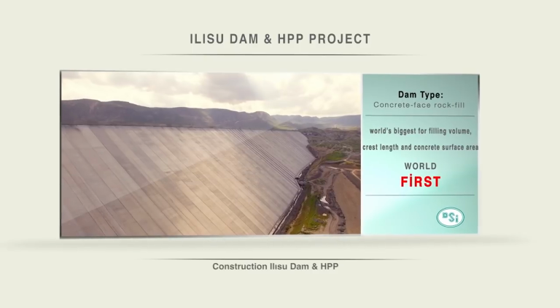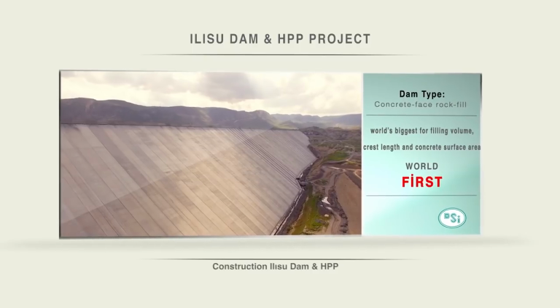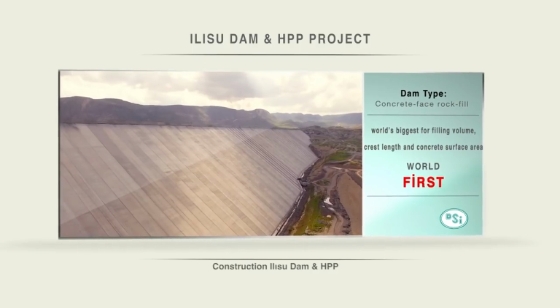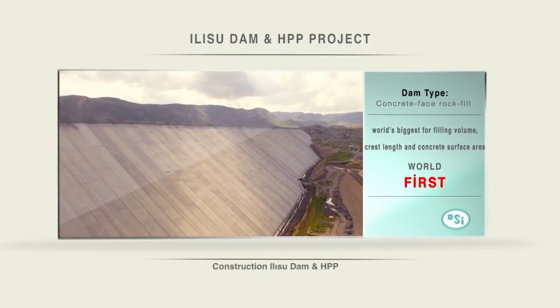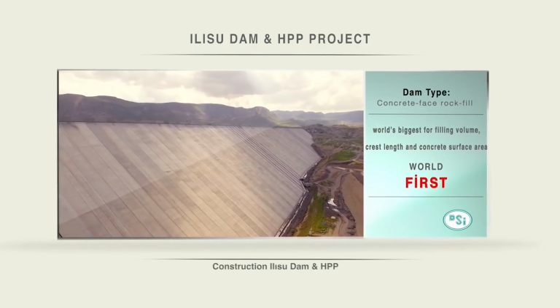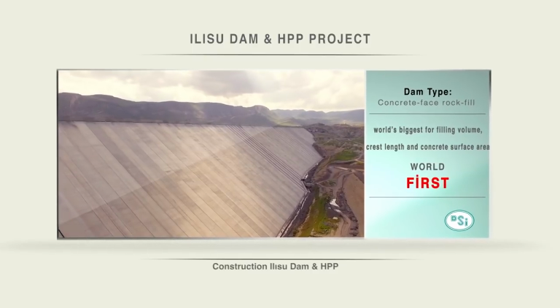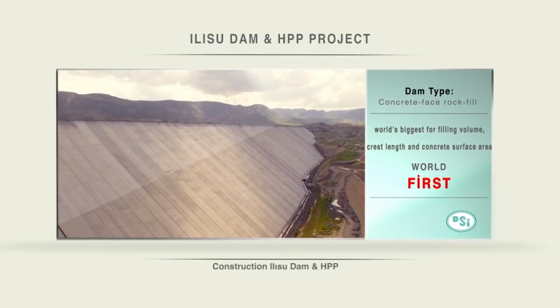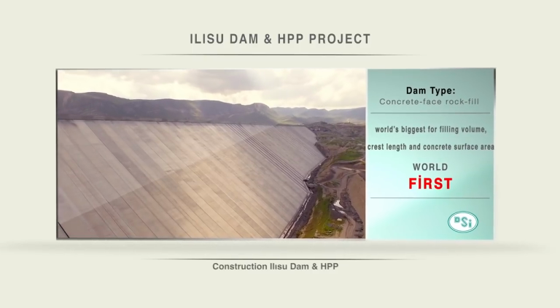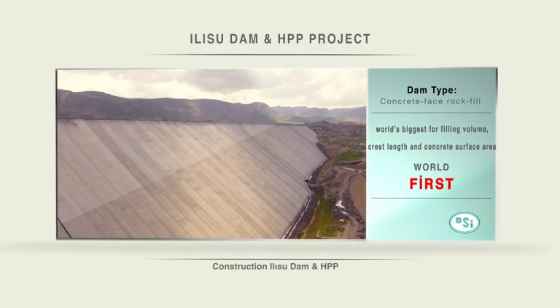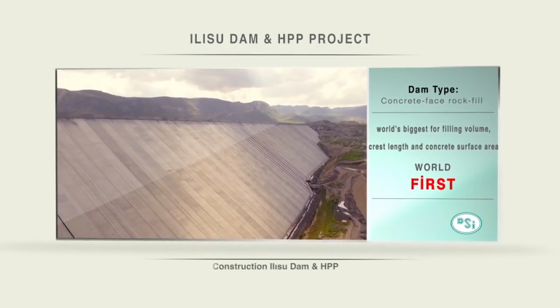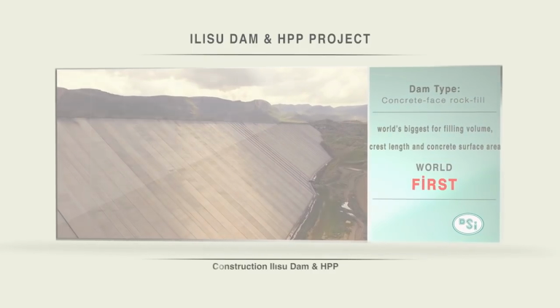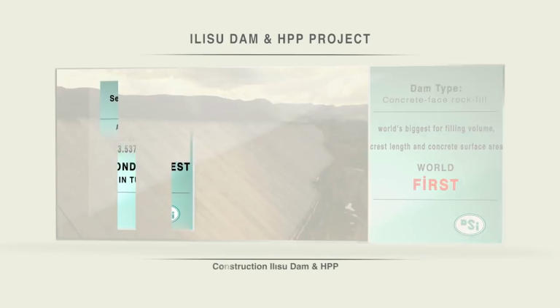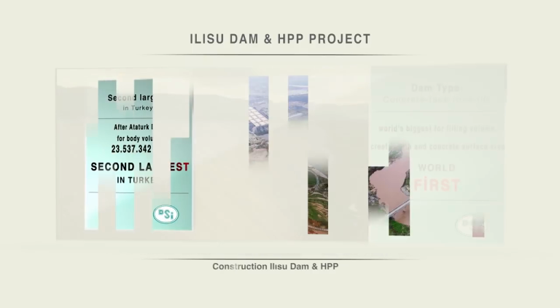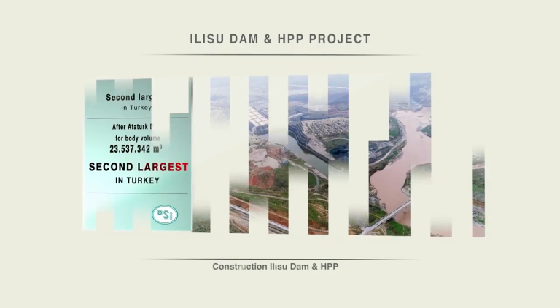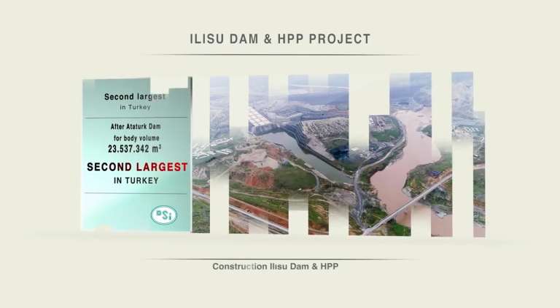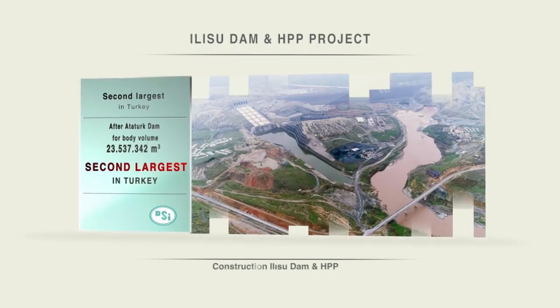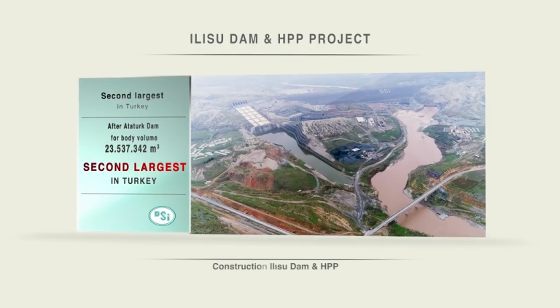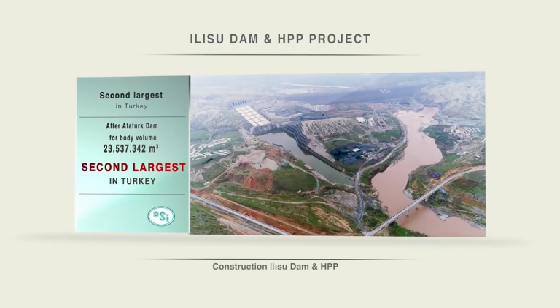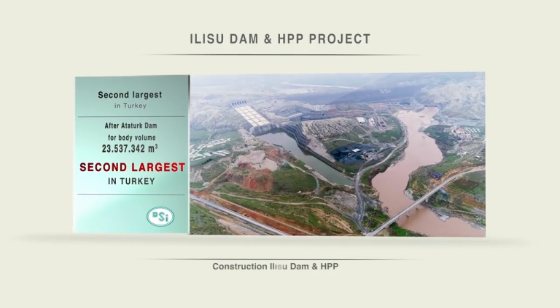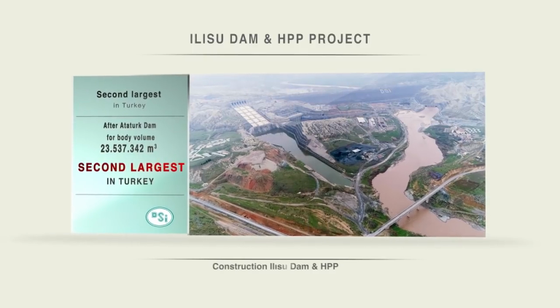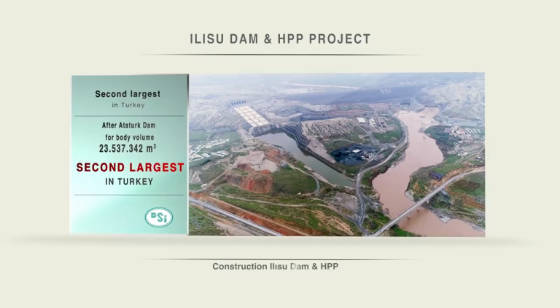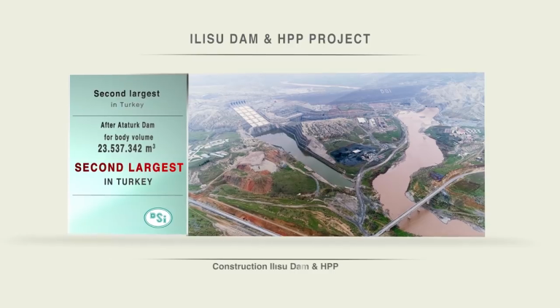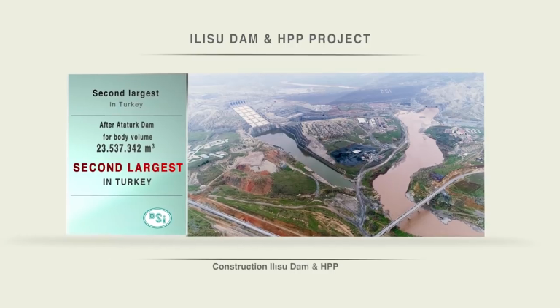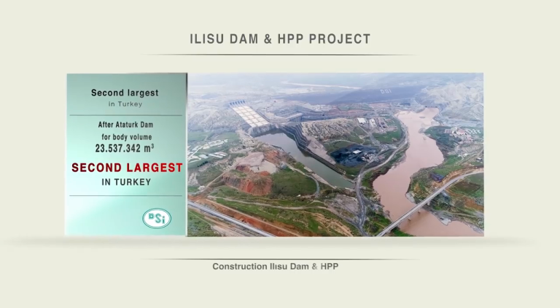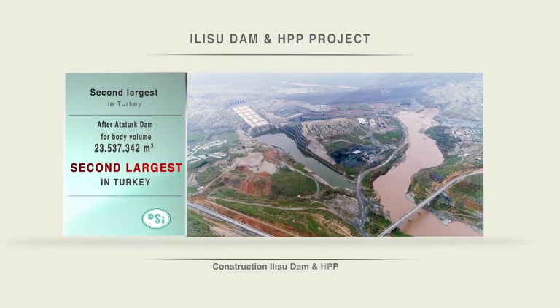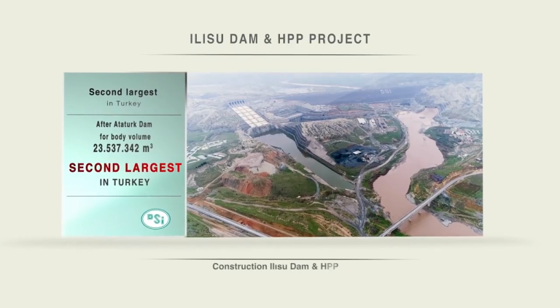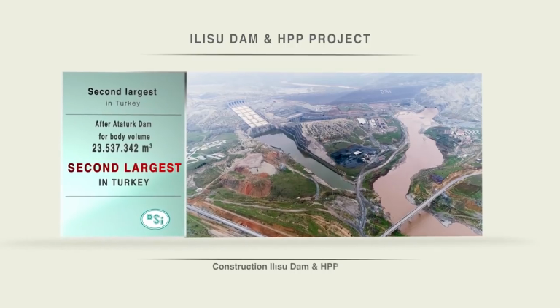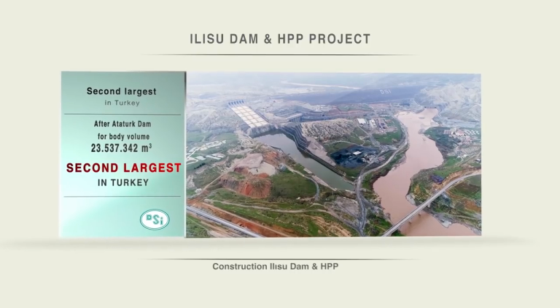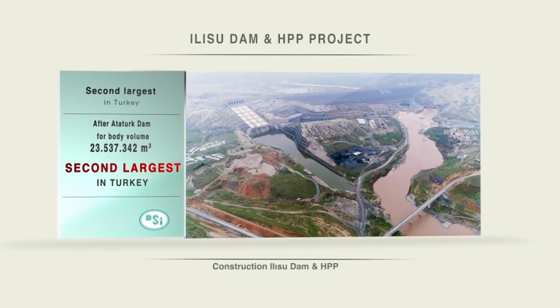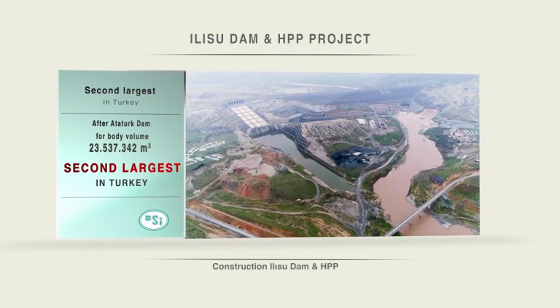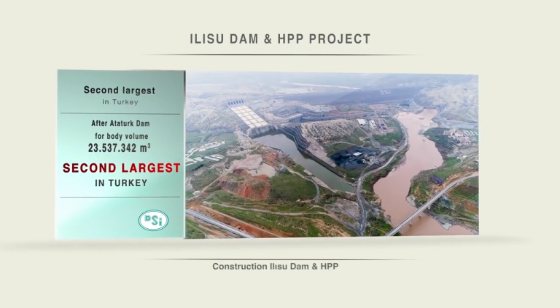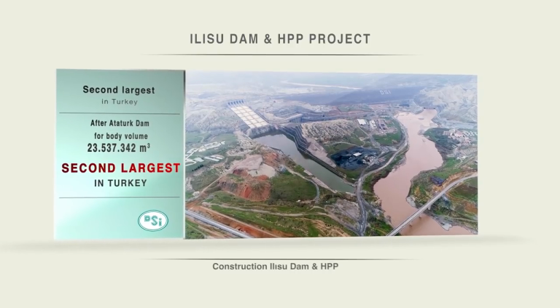Ulusu Dam, an HPP project. As an integral part of Turkey's centennial vision, the project is the largest of its kind in the world.